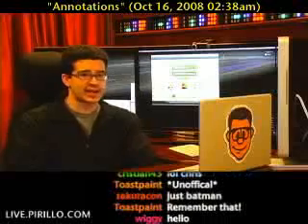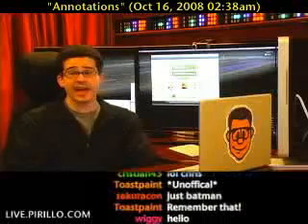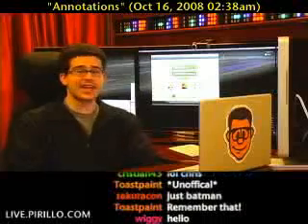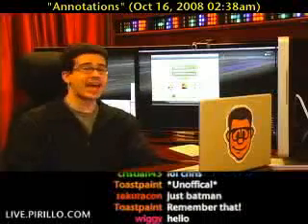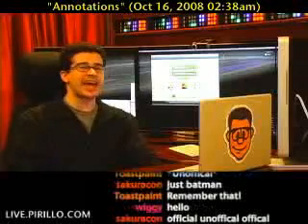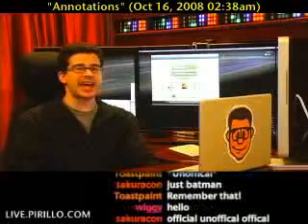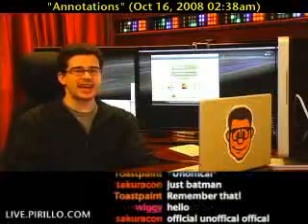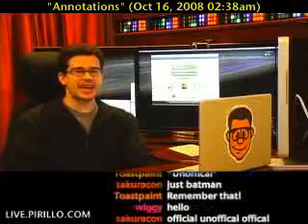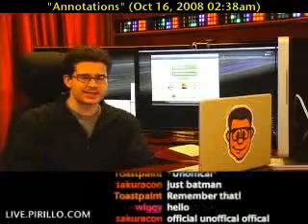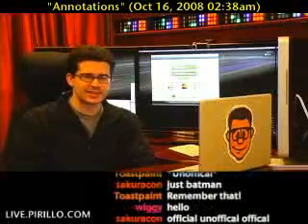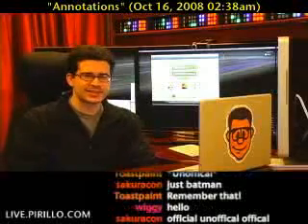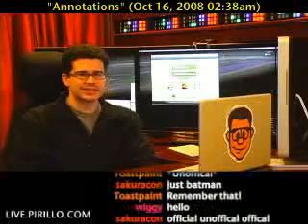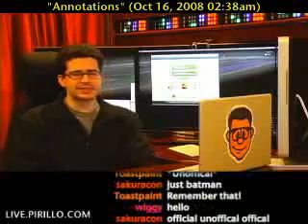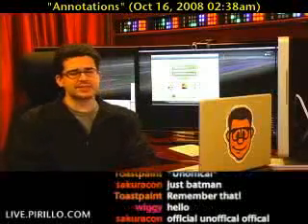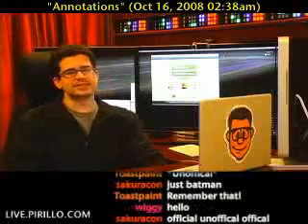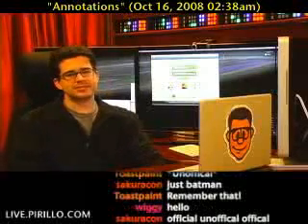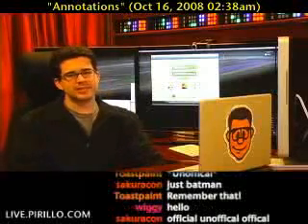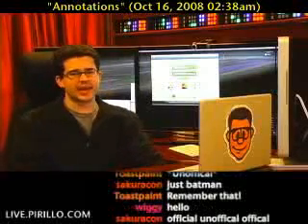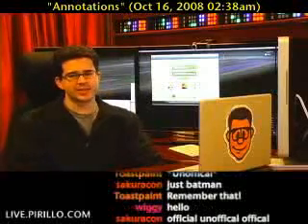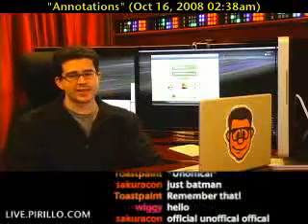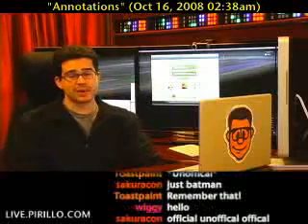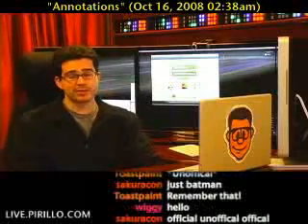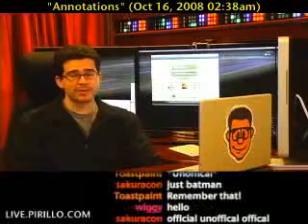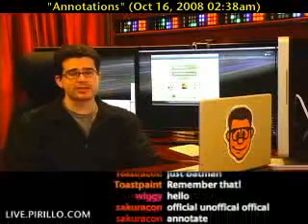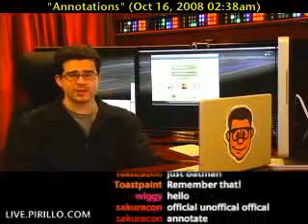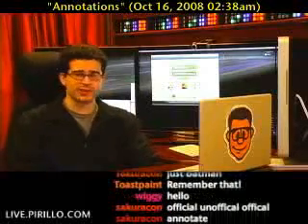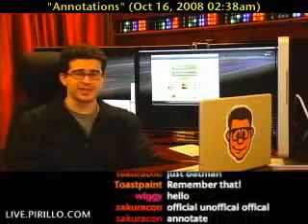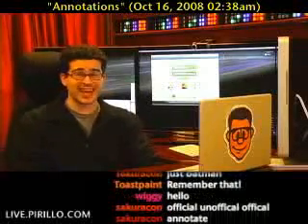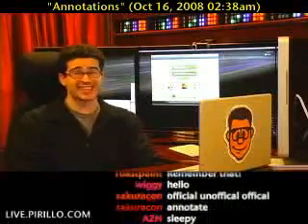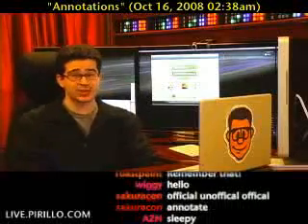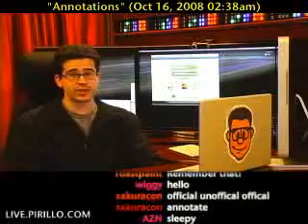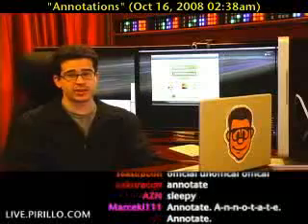Anananananana — annotate! Okay, so that's probably about as much fun as annotation can get.